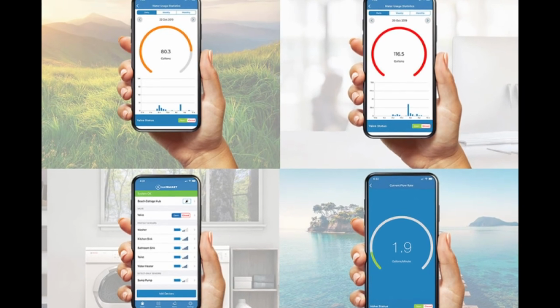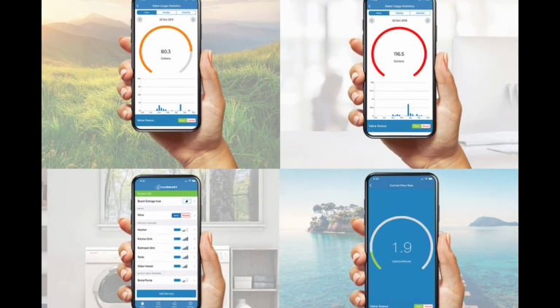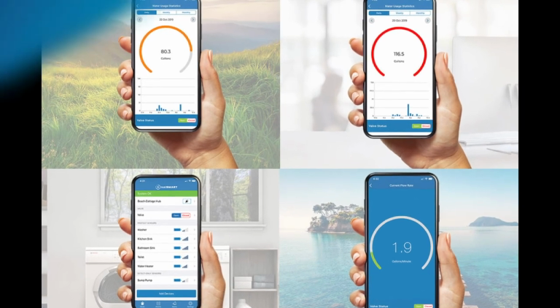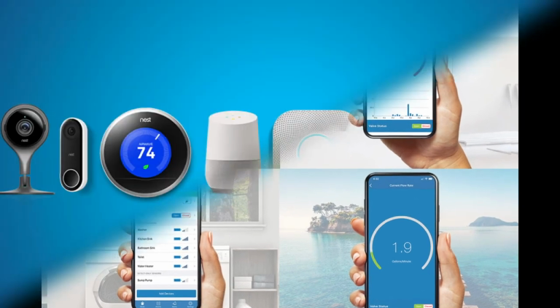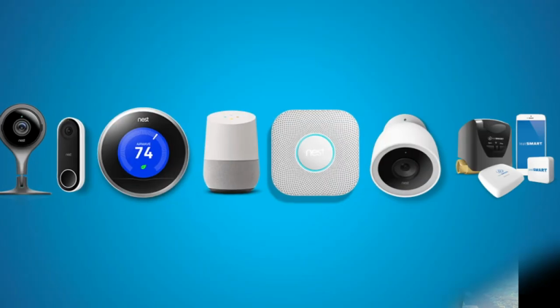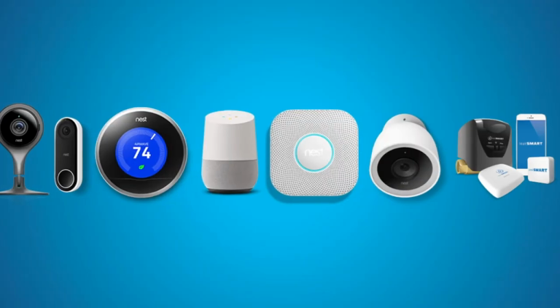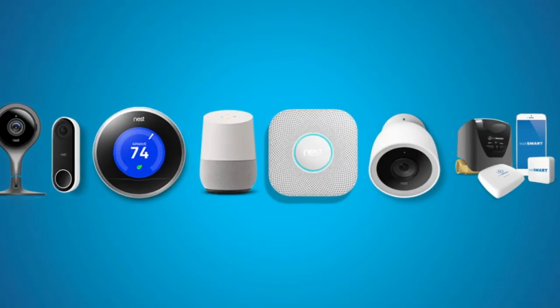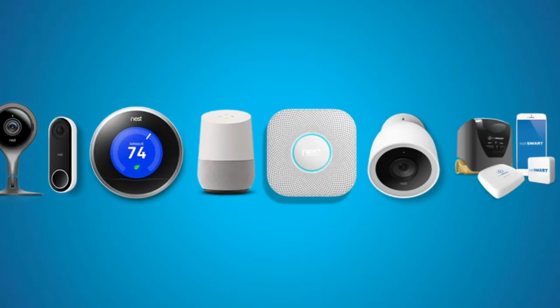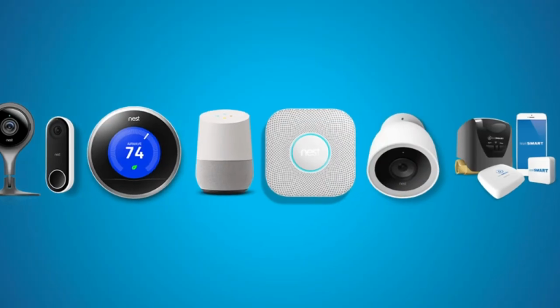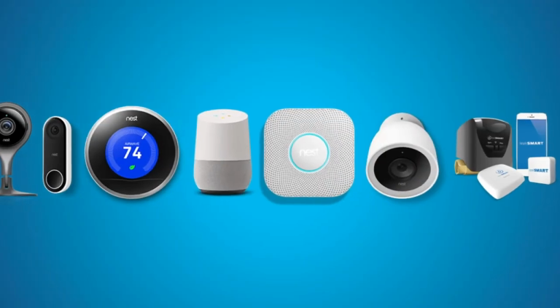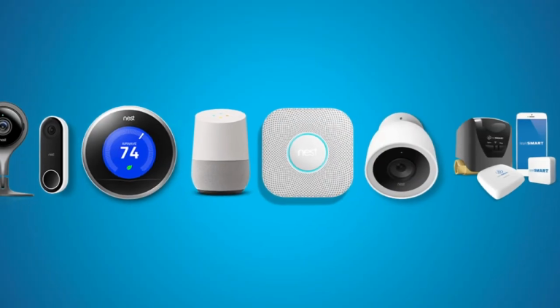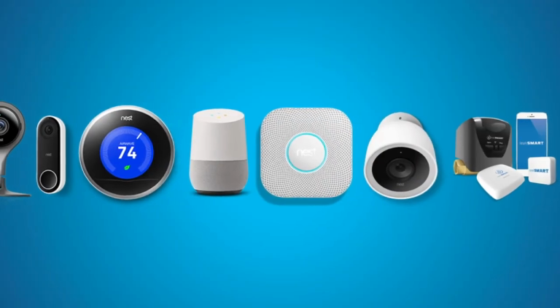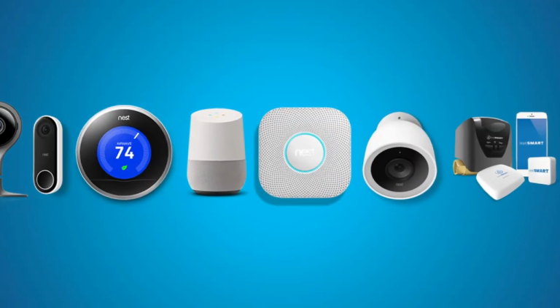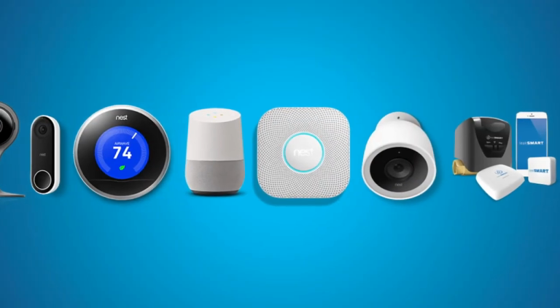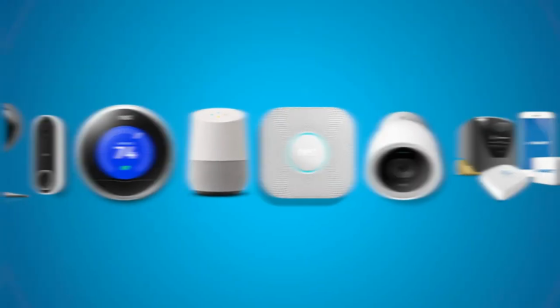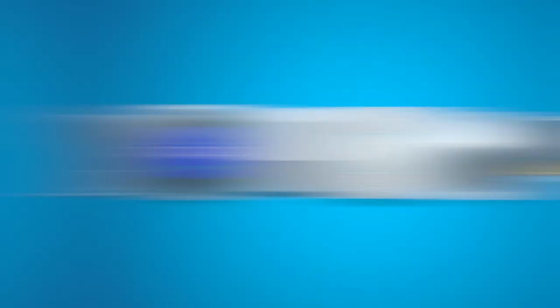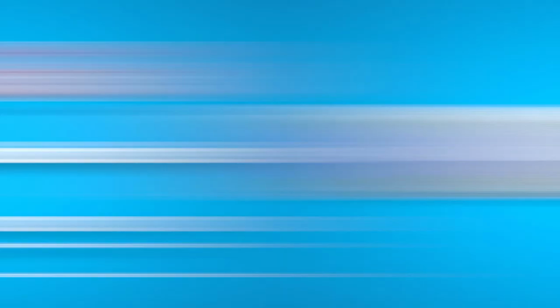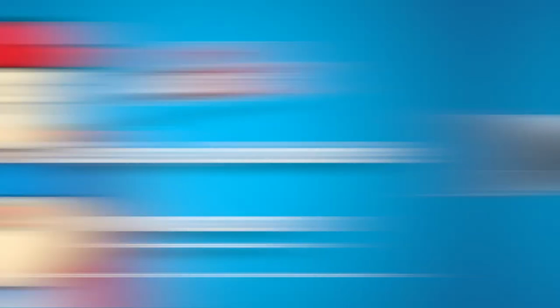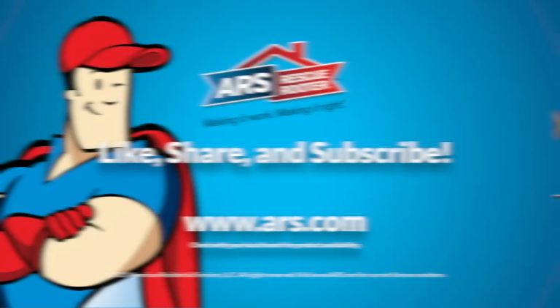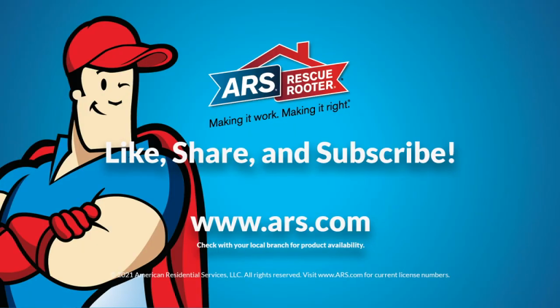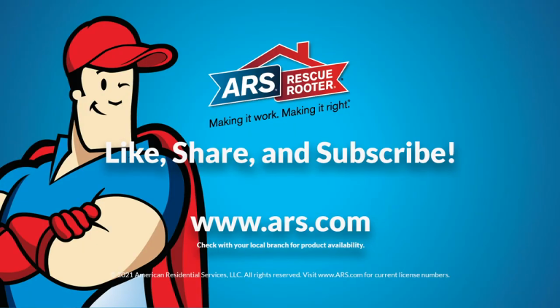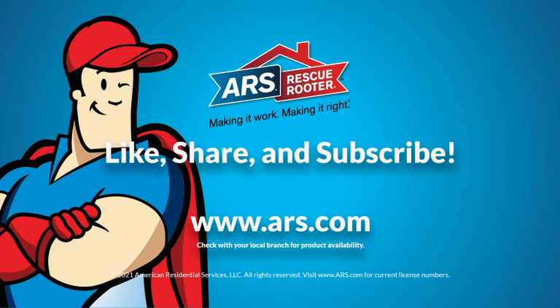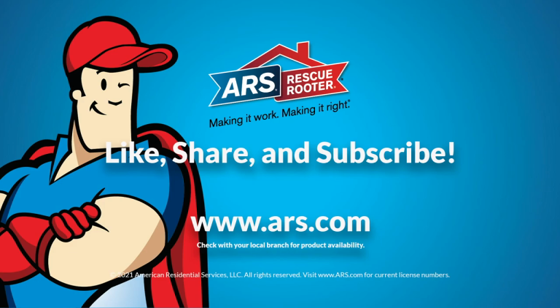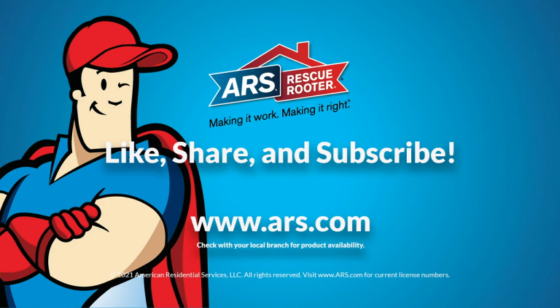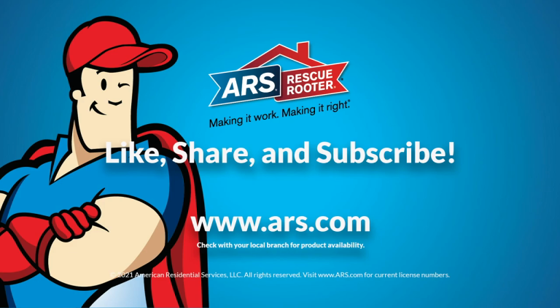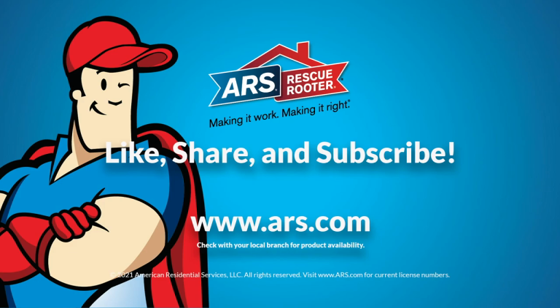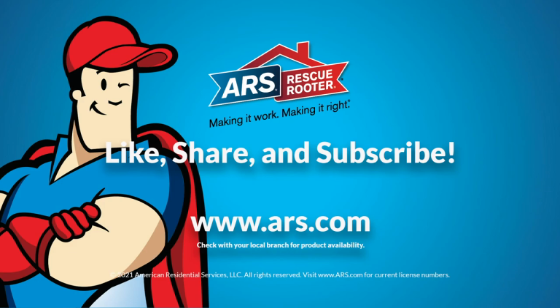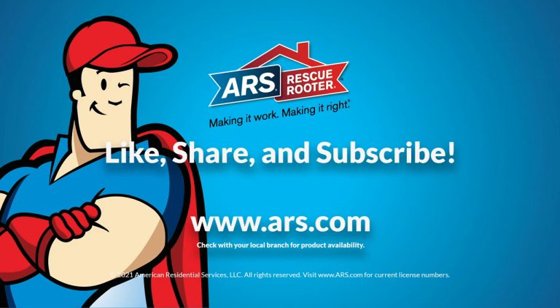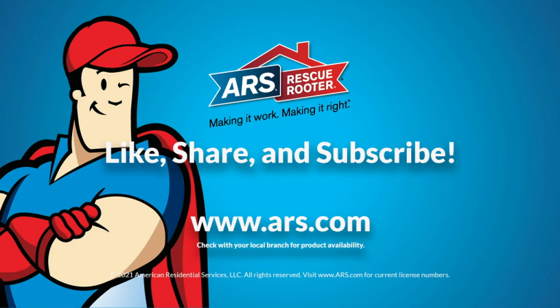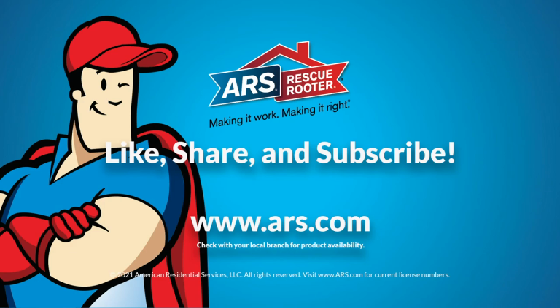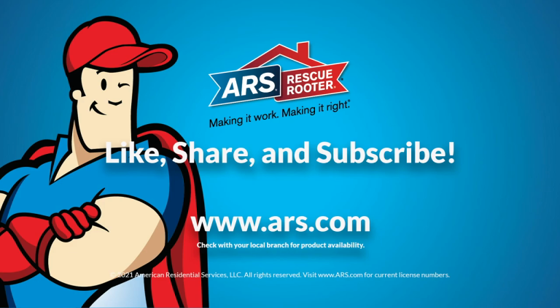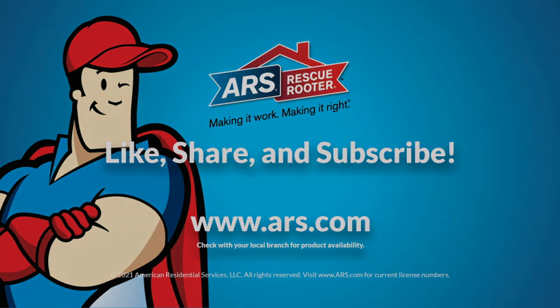Which smart home product would make your life easier in the new year? Learn more by visiting ARS.com.